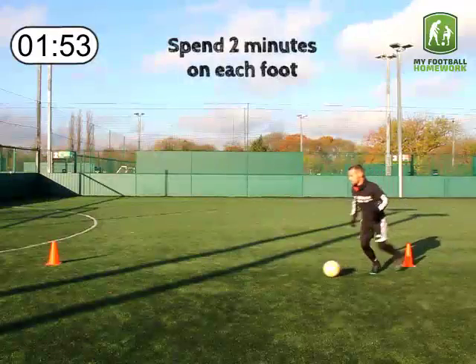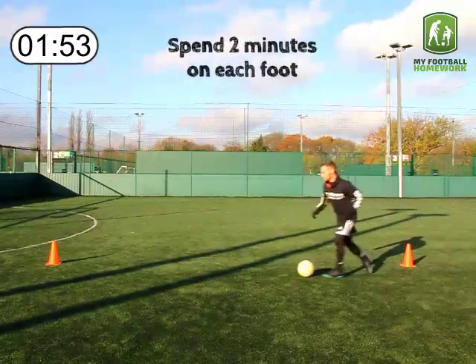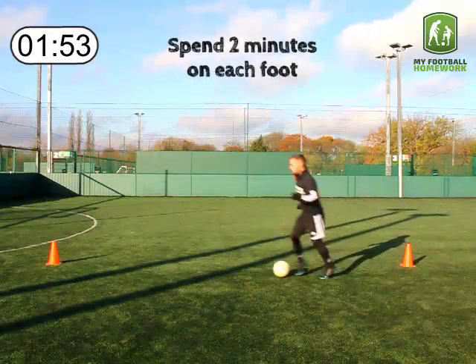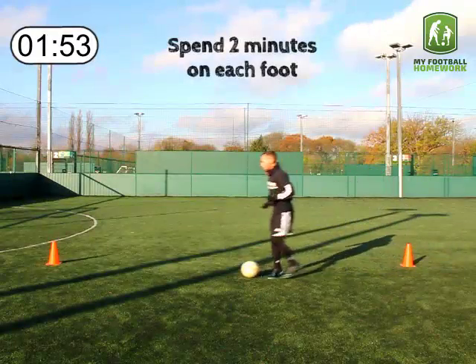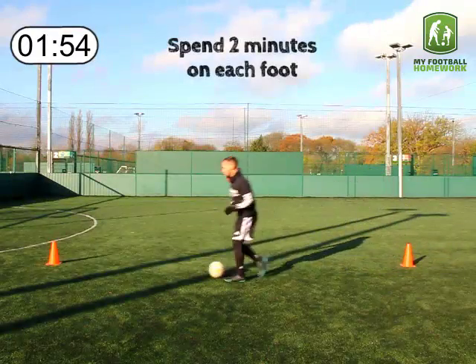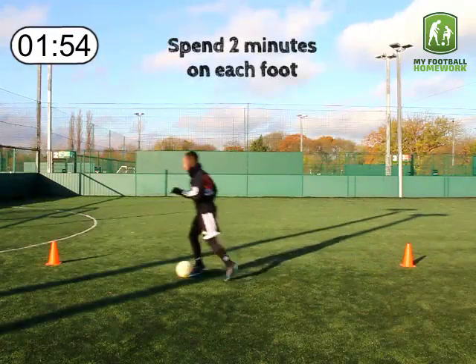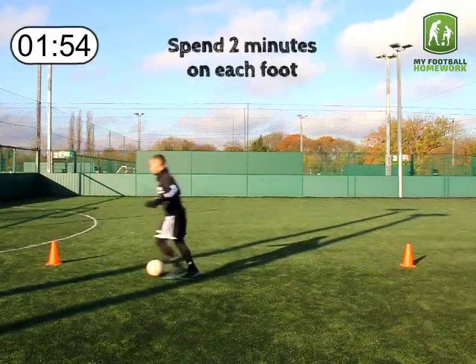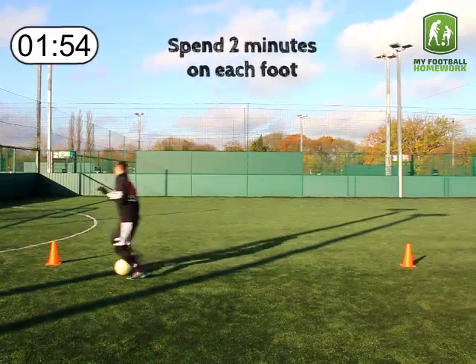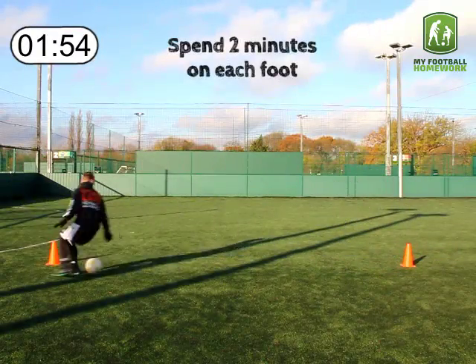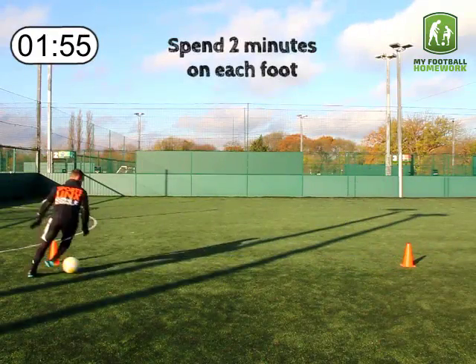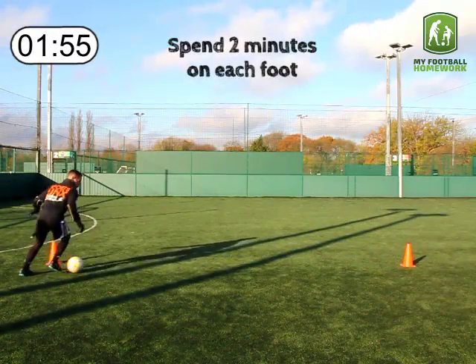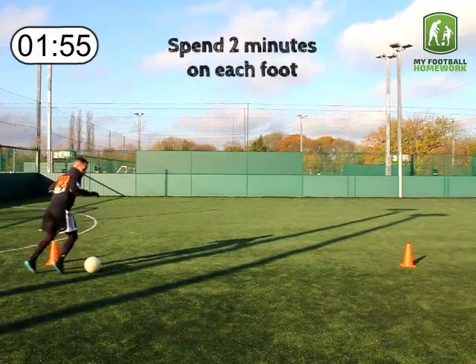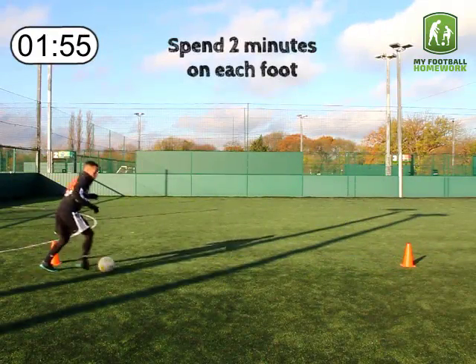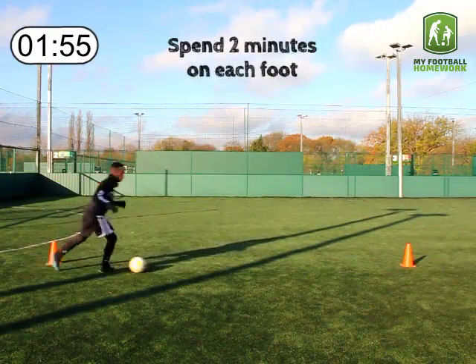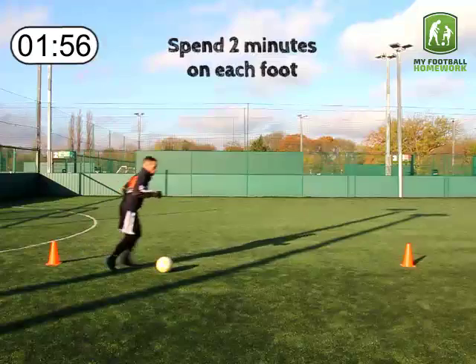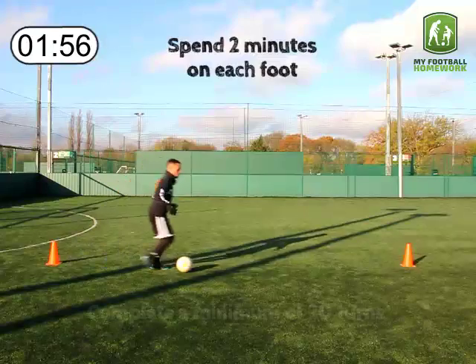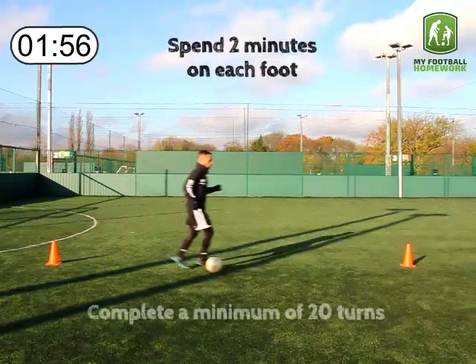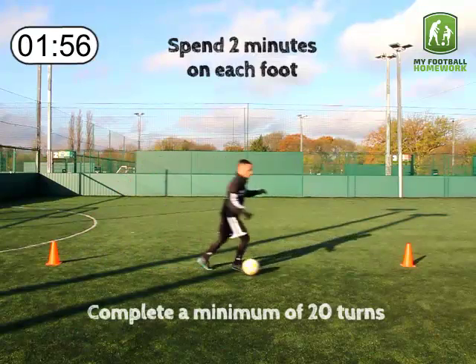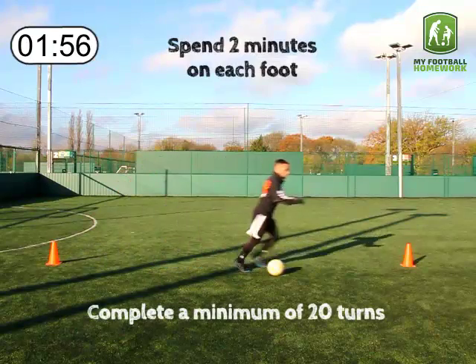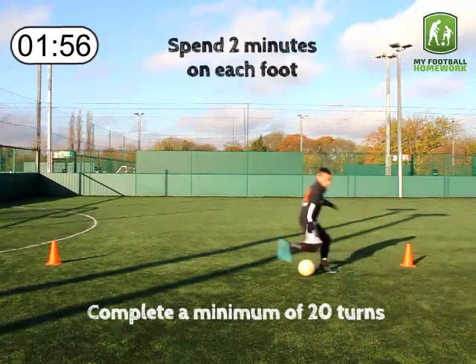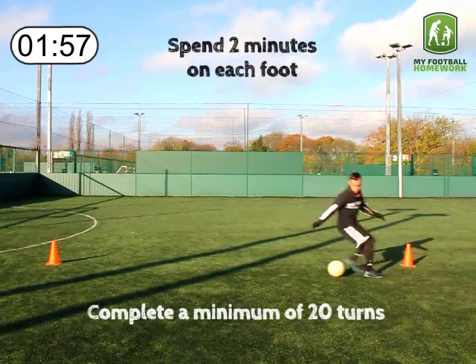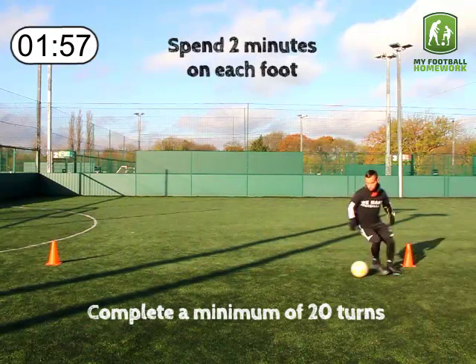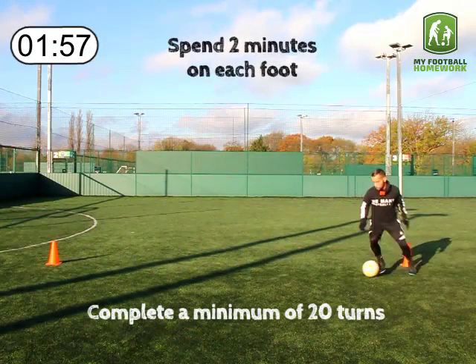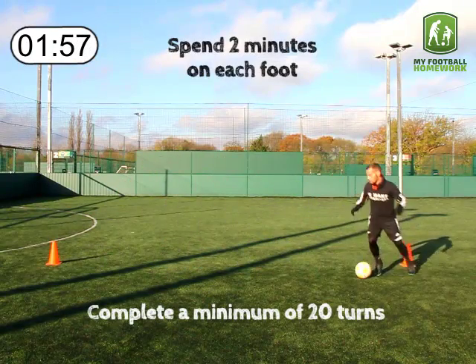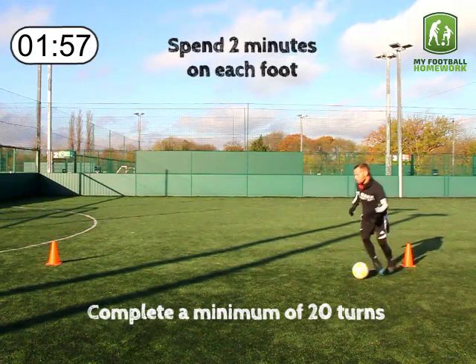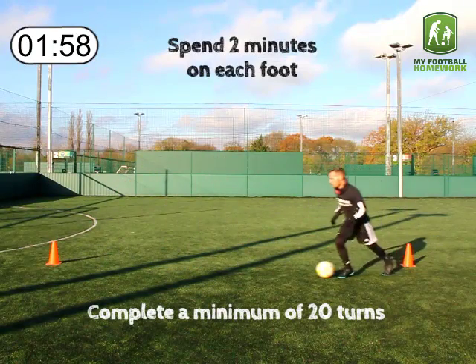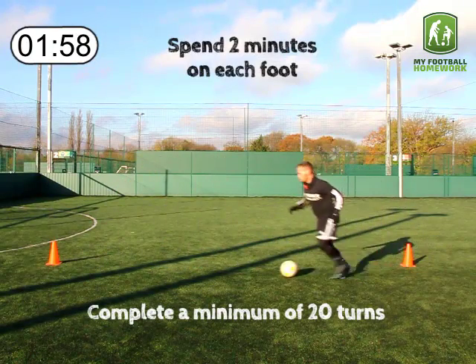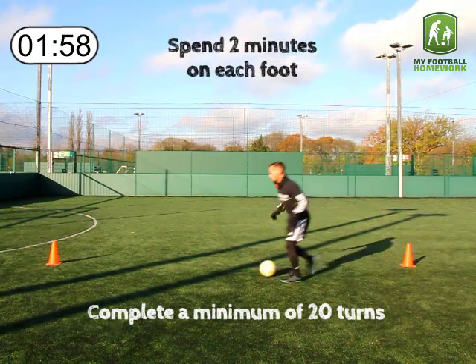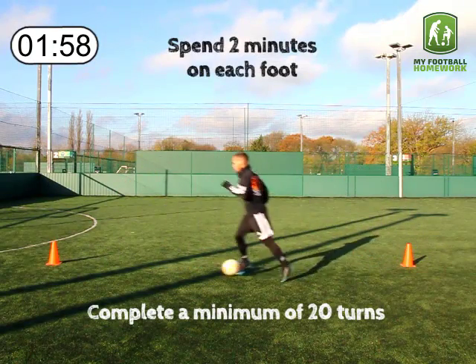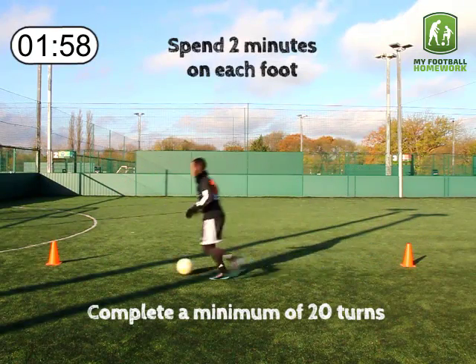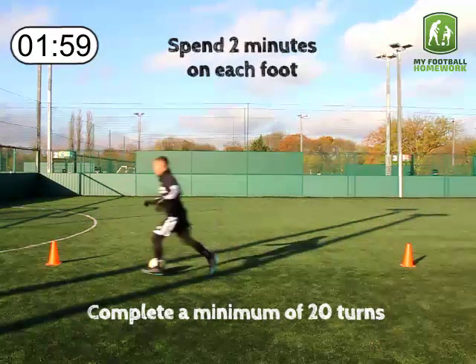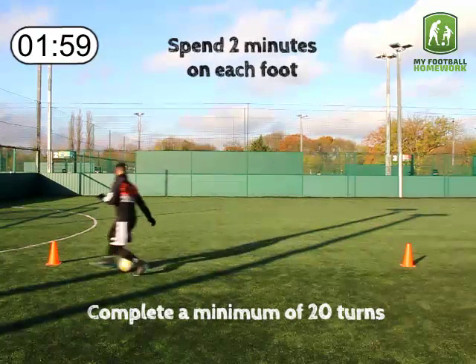Spend 2 minutes on each foot. Complete a minimum of 20 turns.